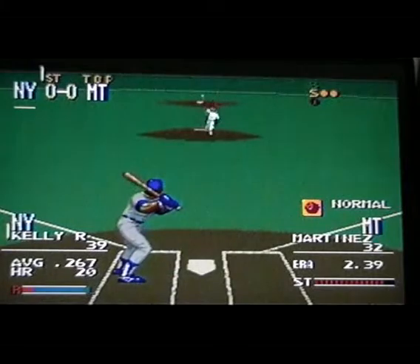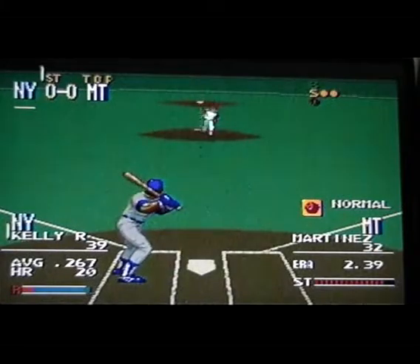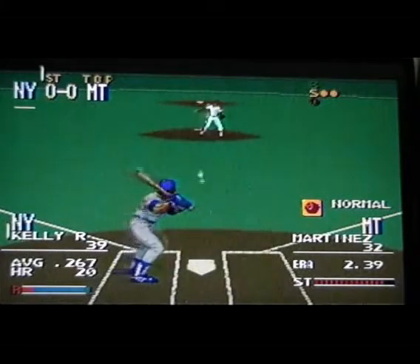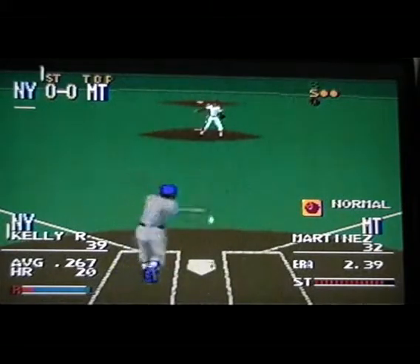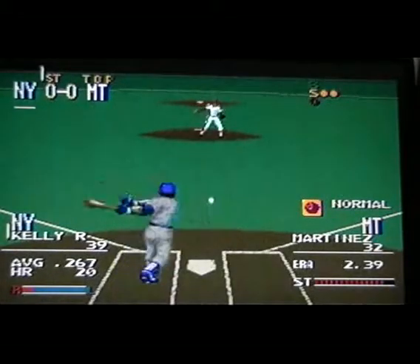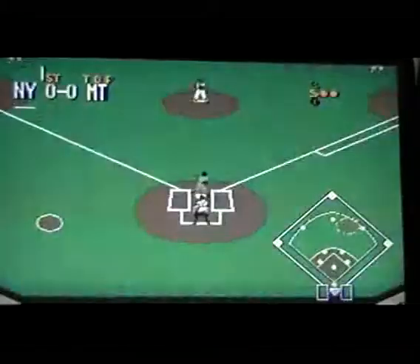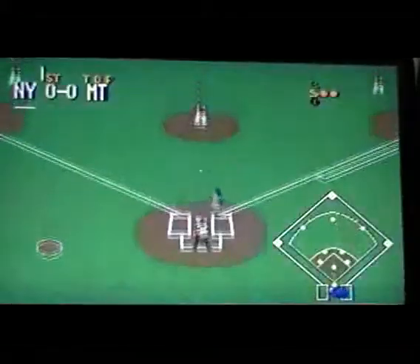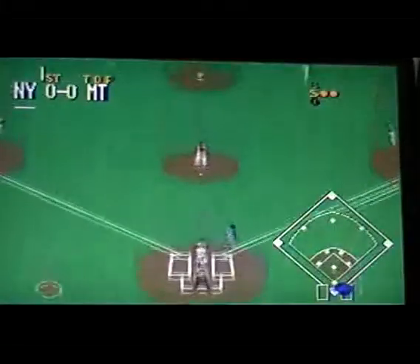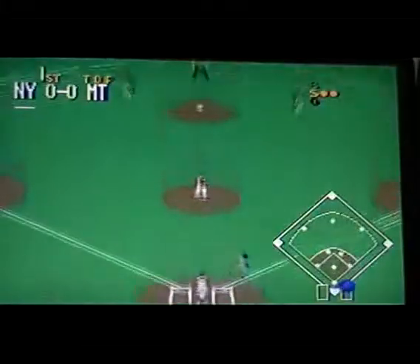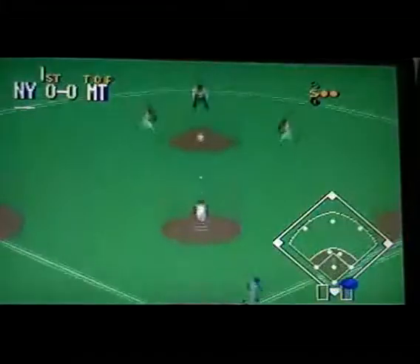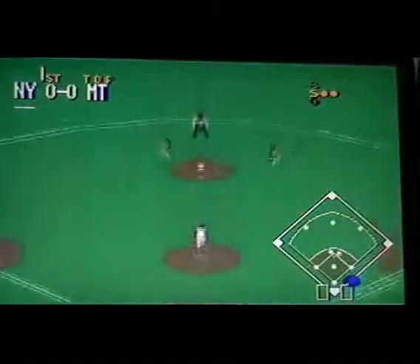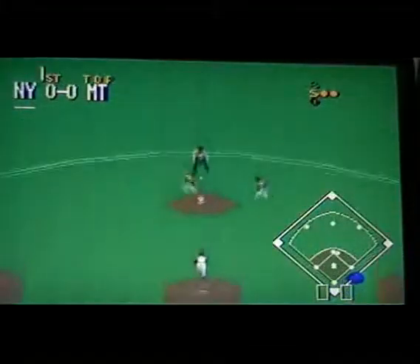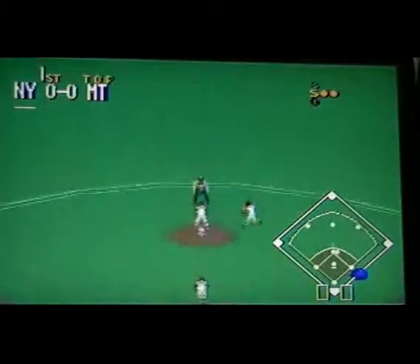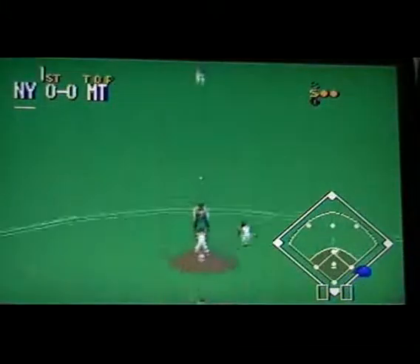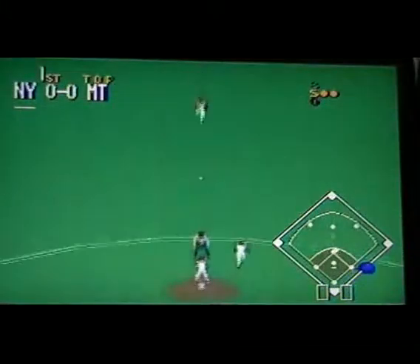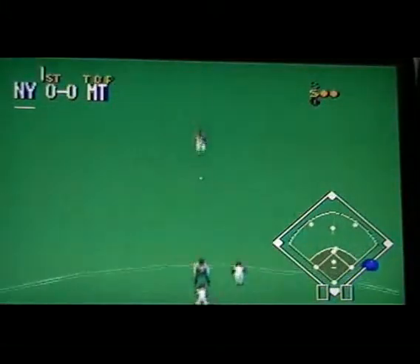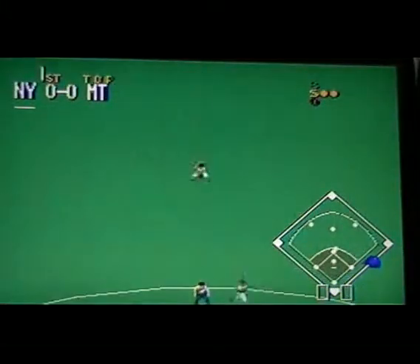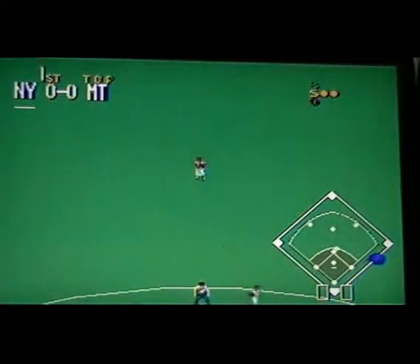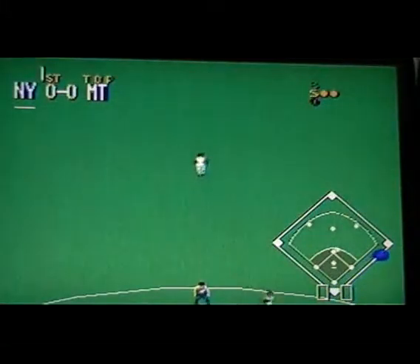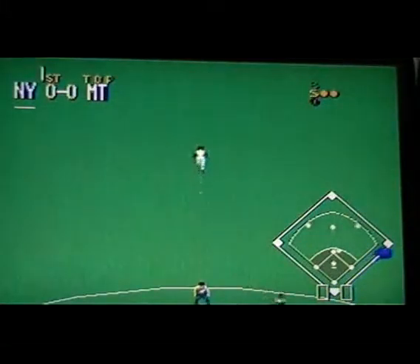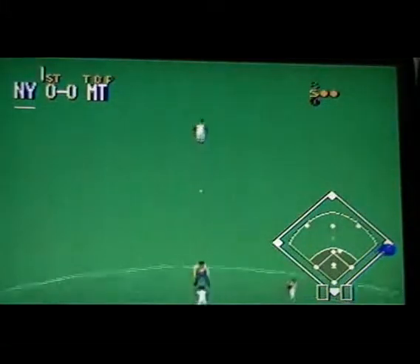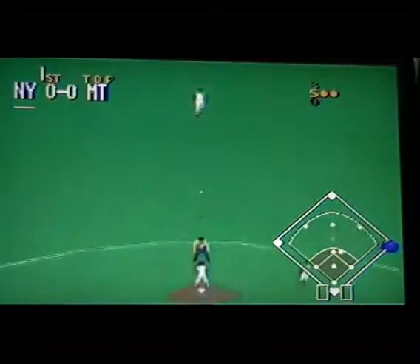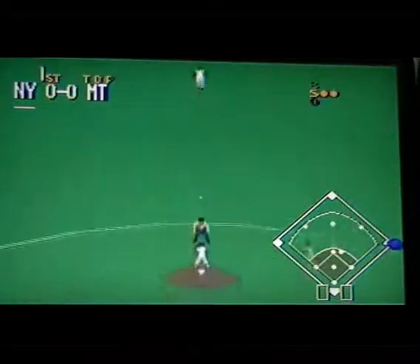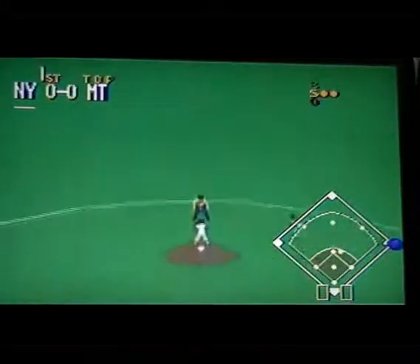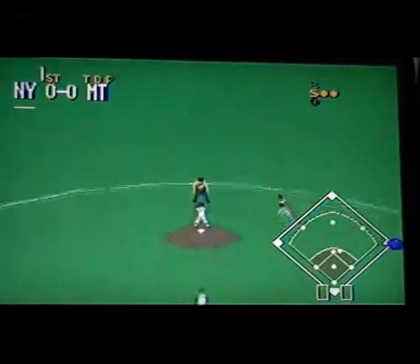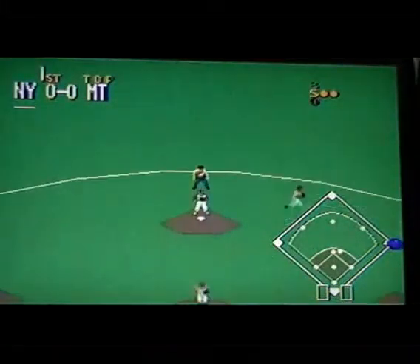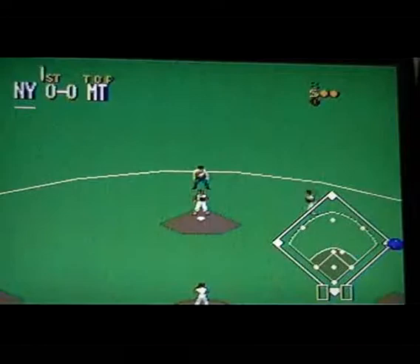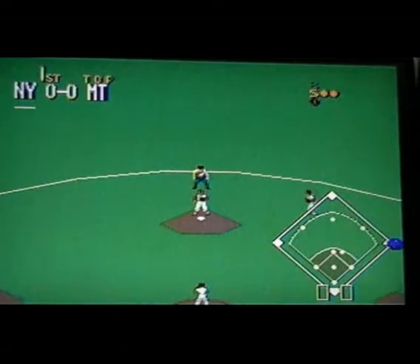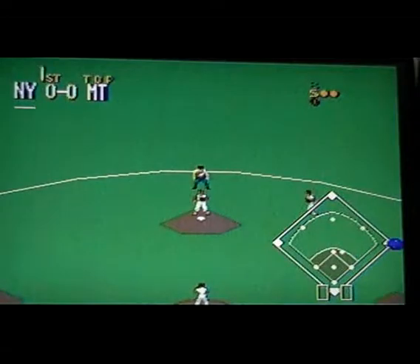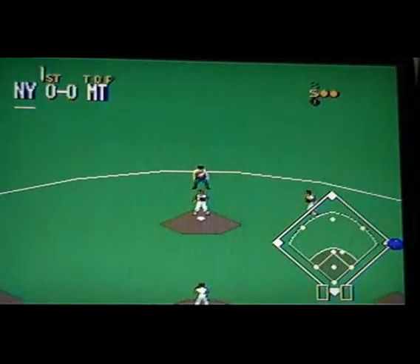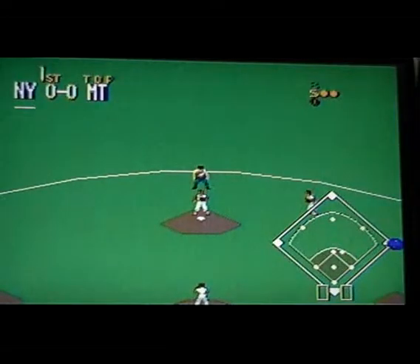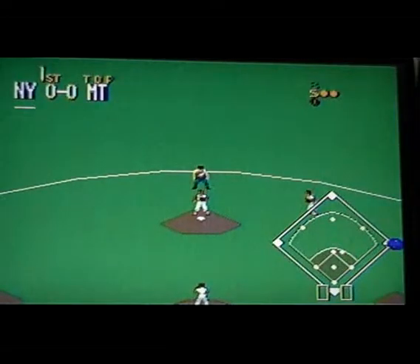Swing and a ground ball to second. Picks it up, the throw goes to second.